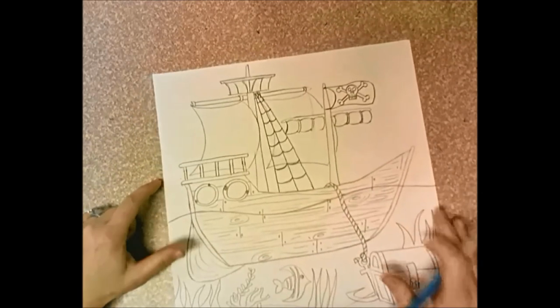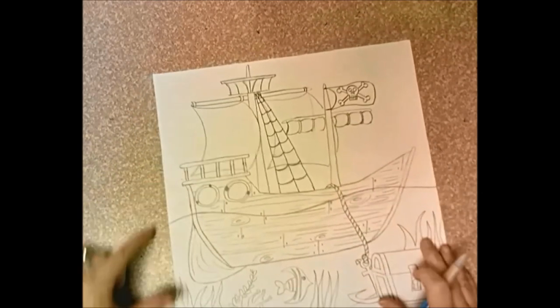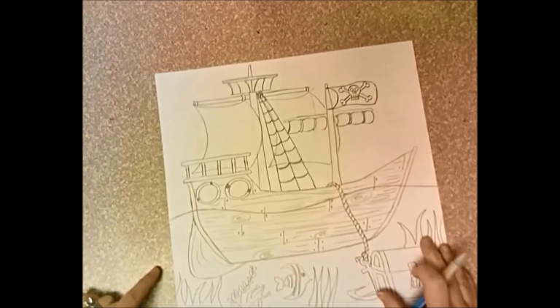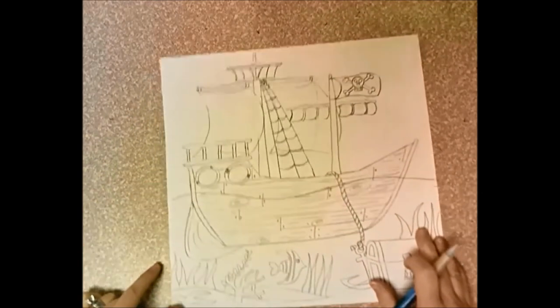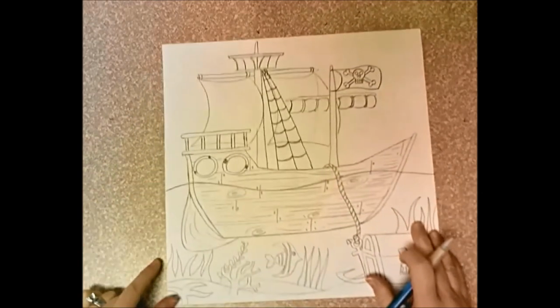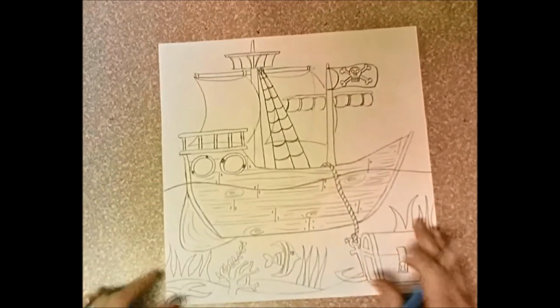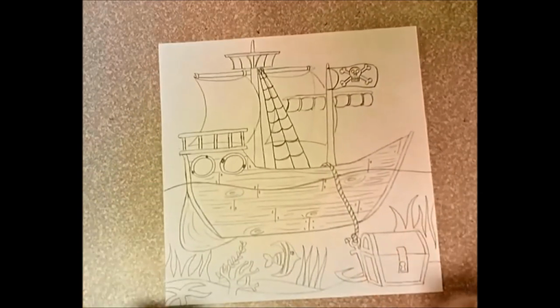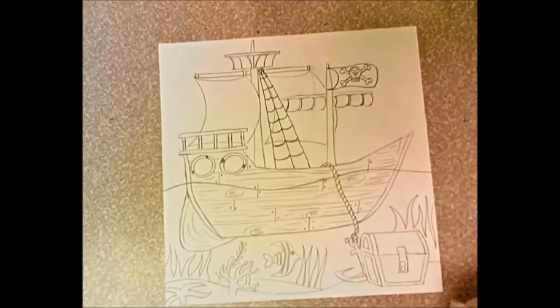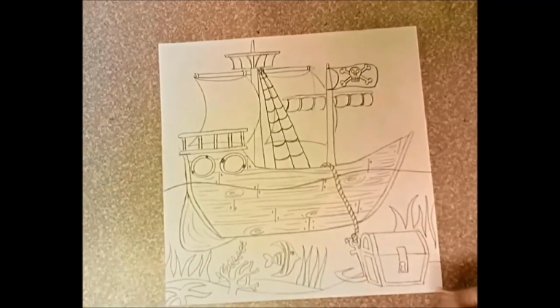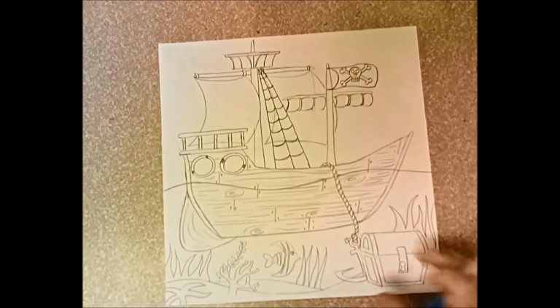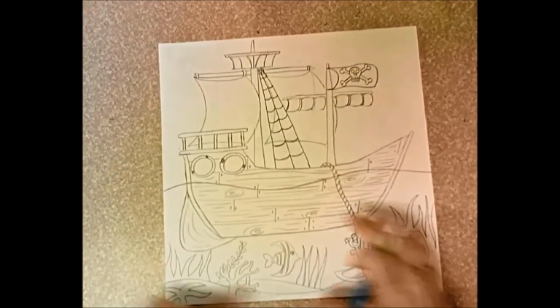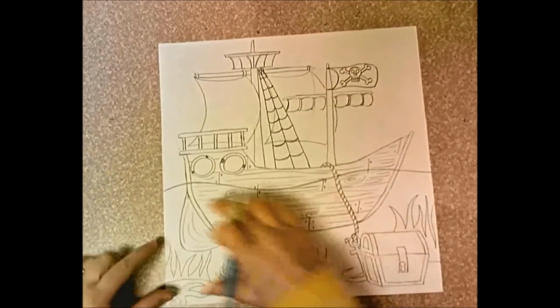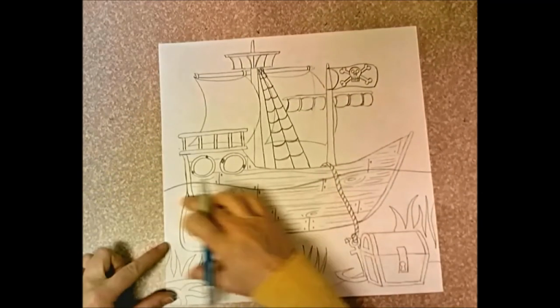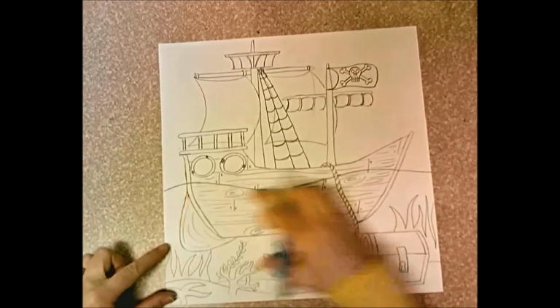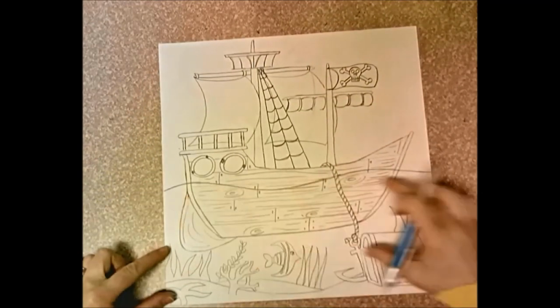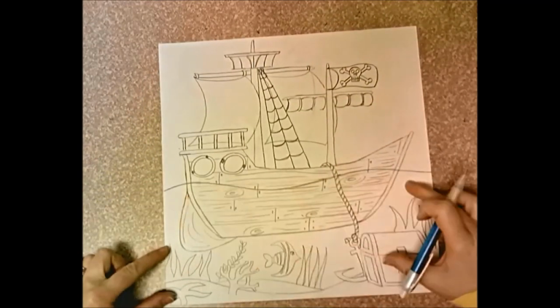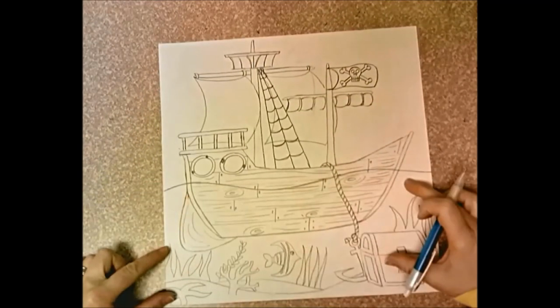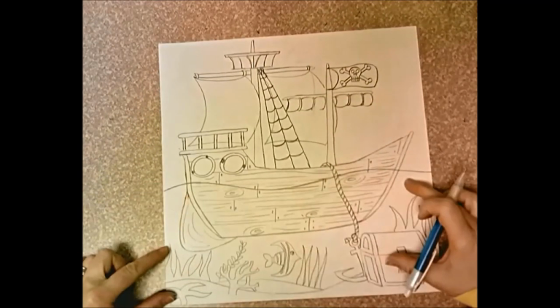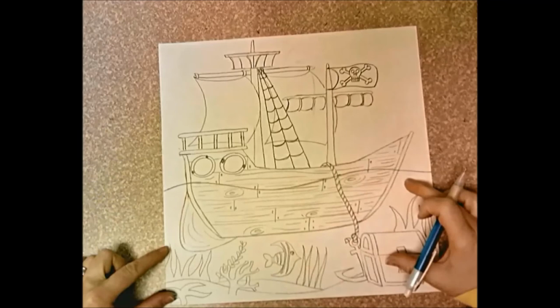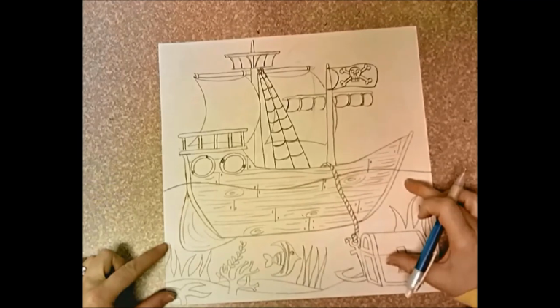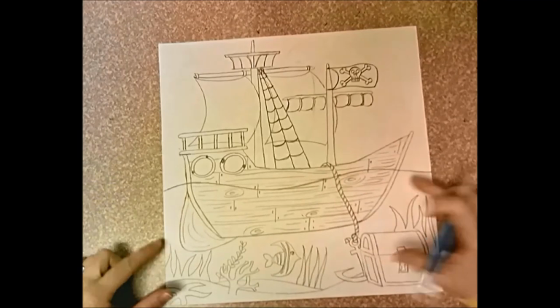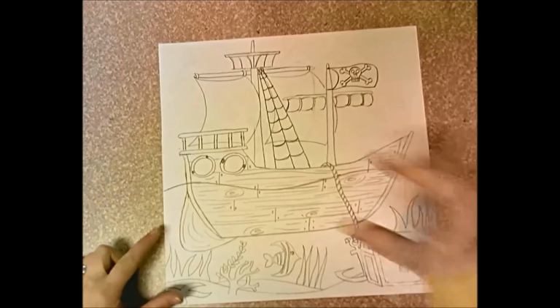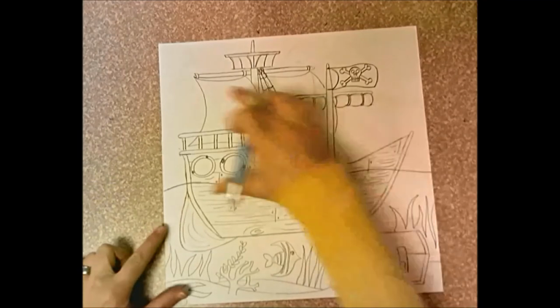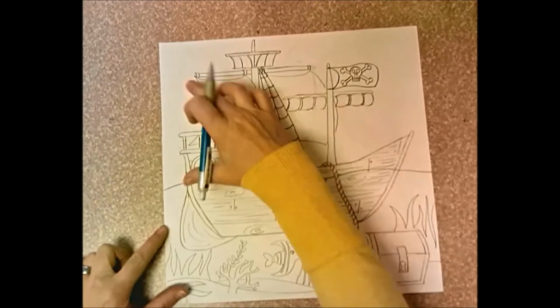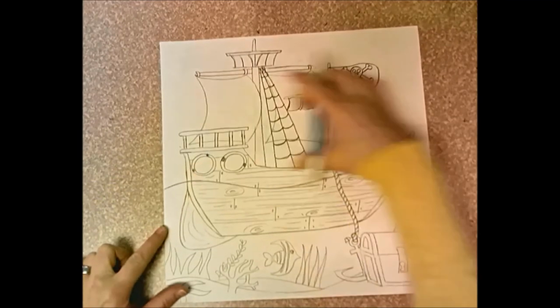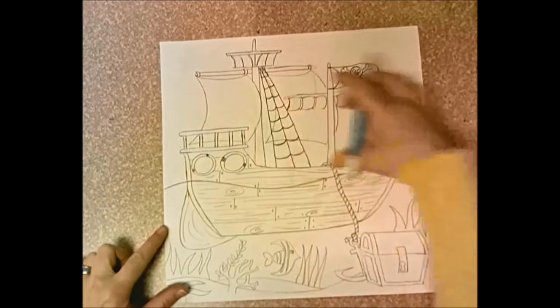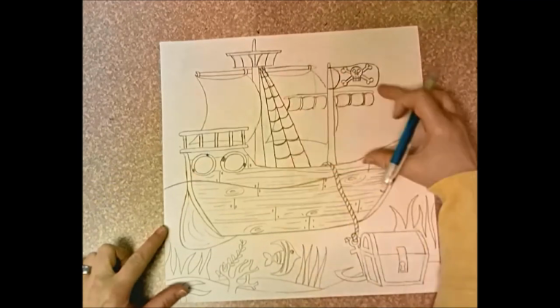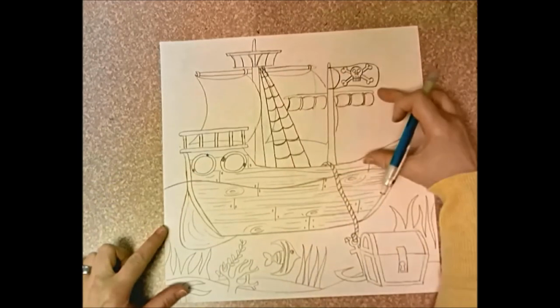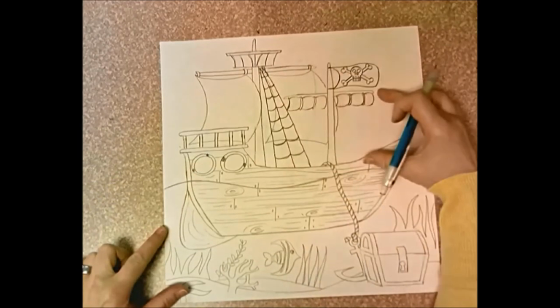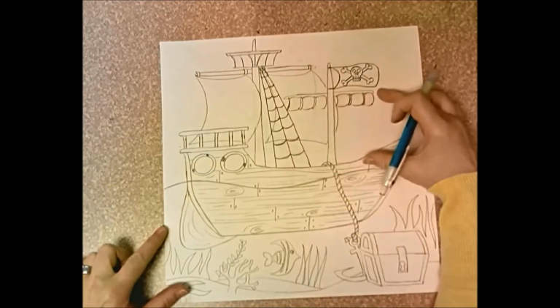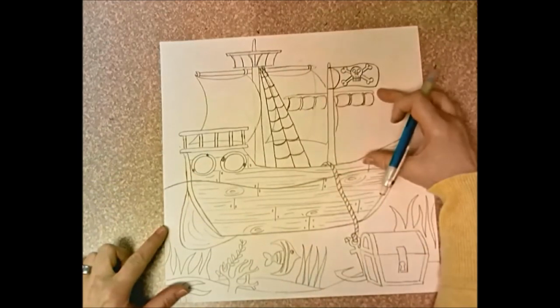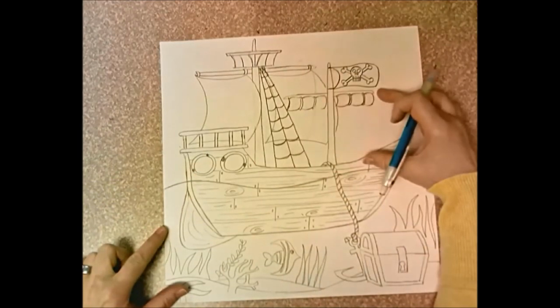All right, so that's day two. Day one we worked below the waterline, day two we worked above the waterline.